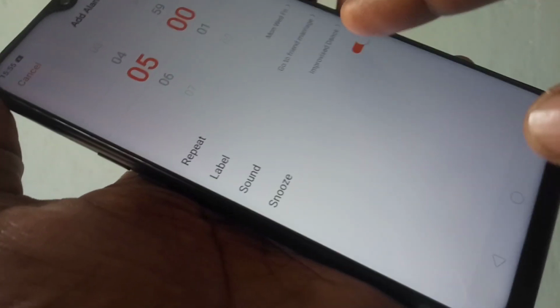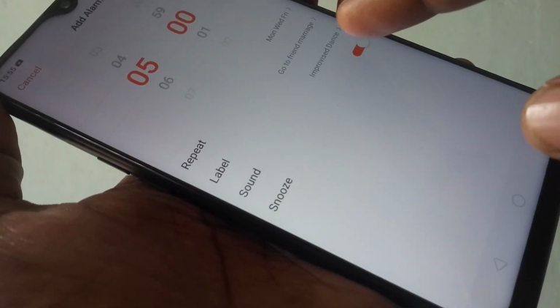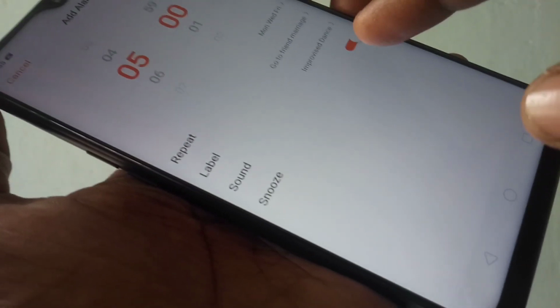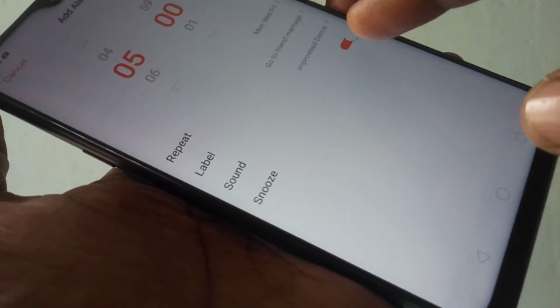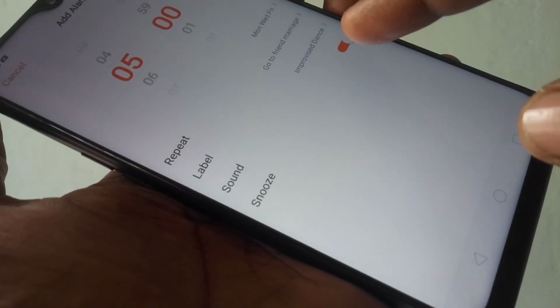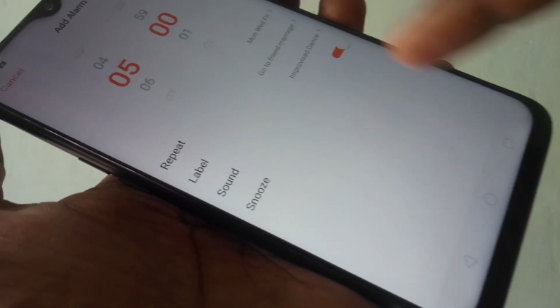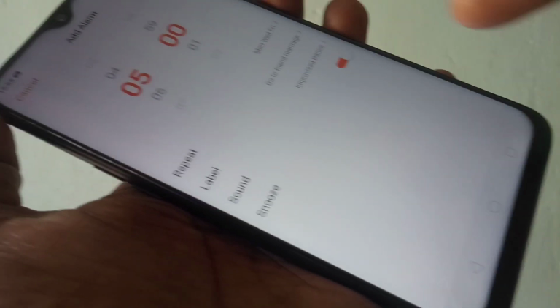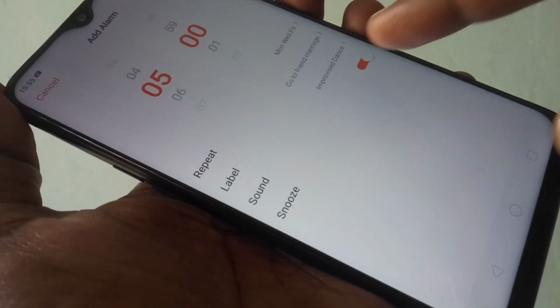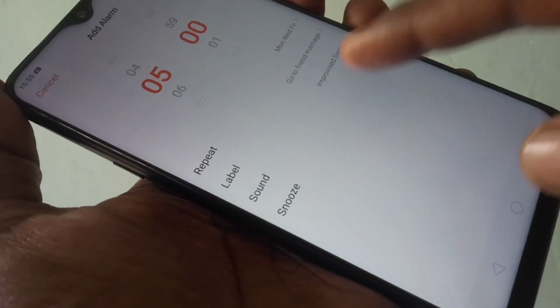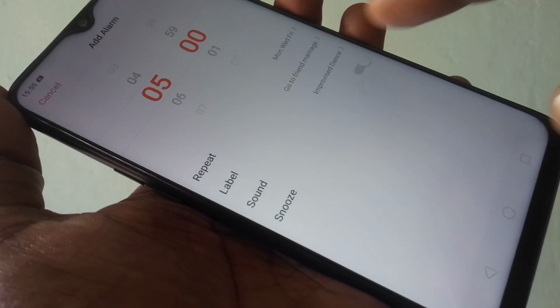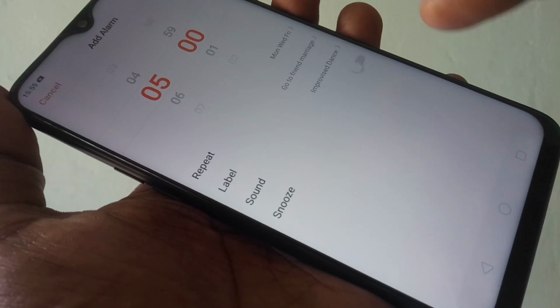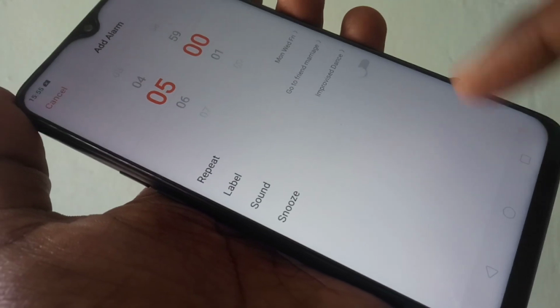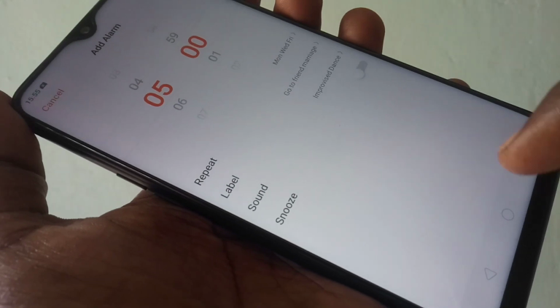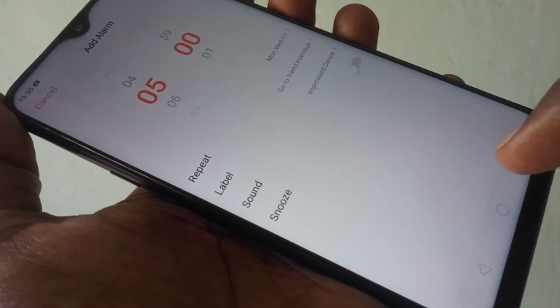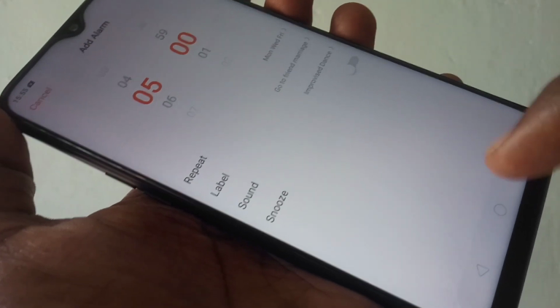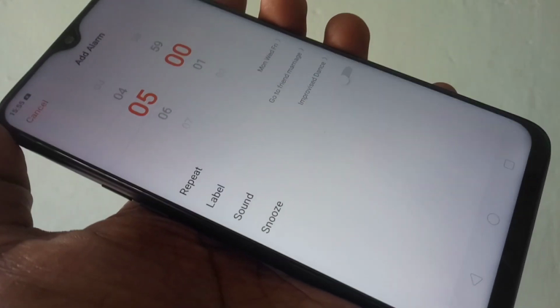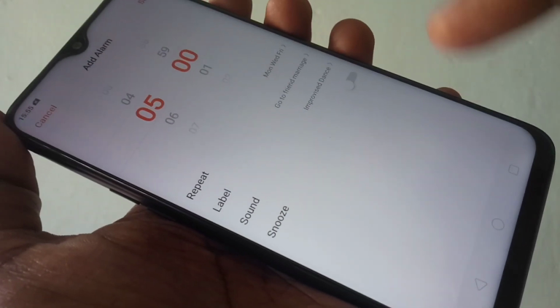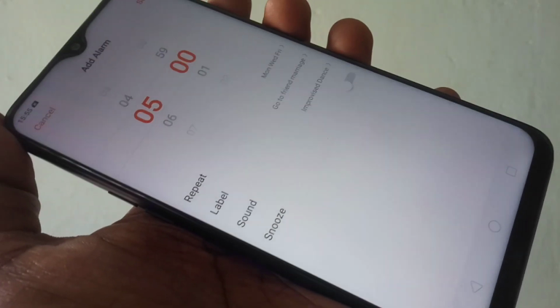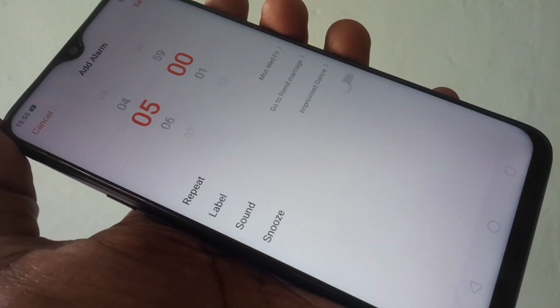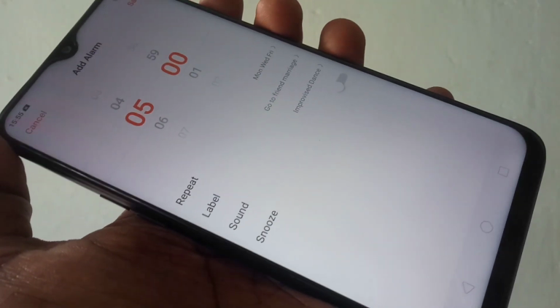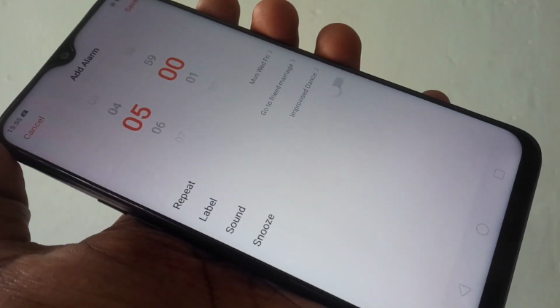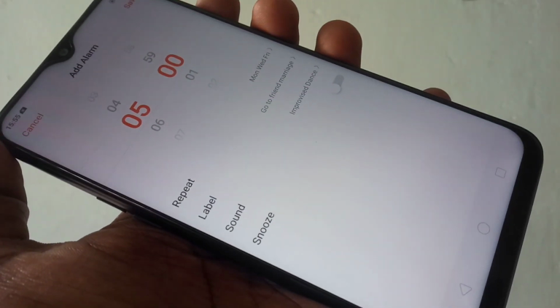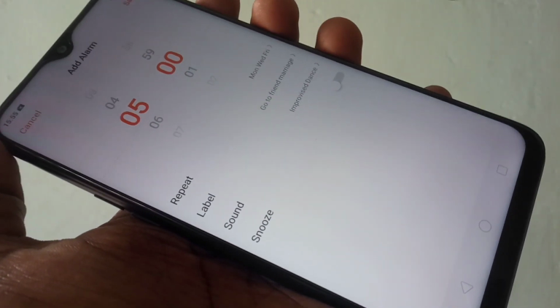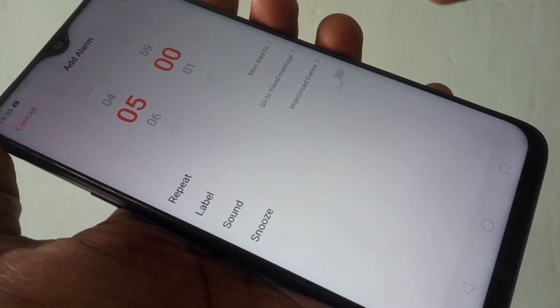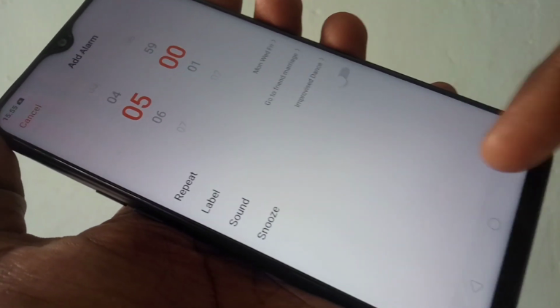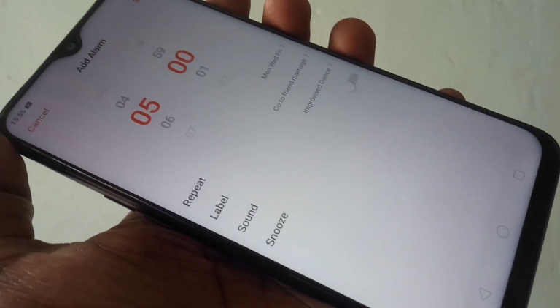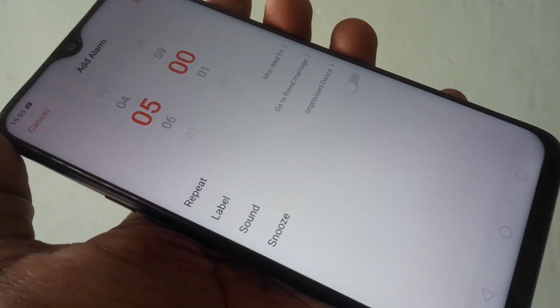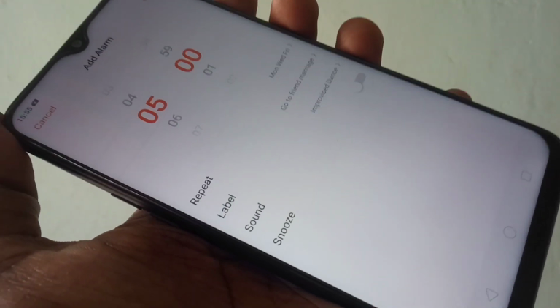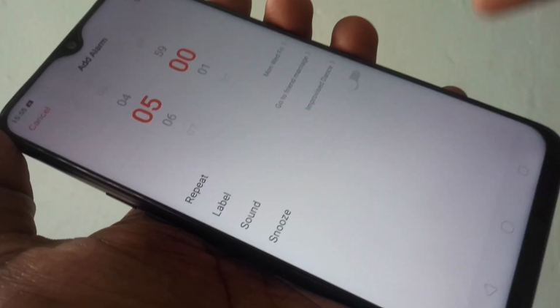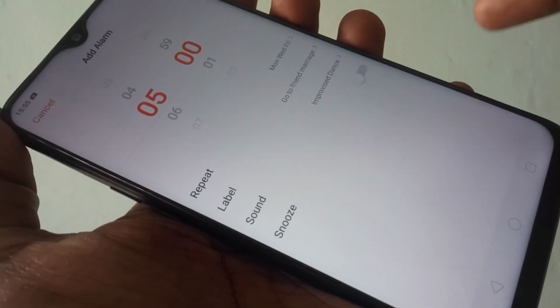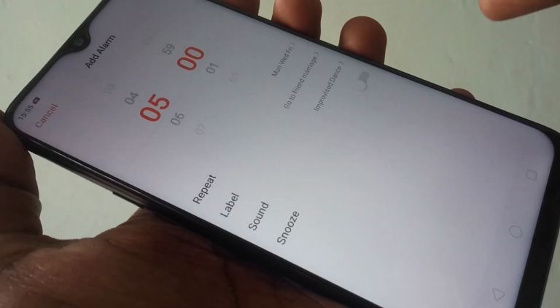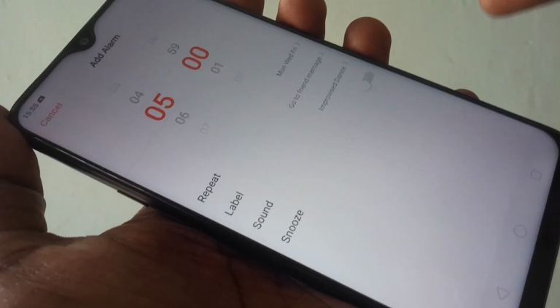The last option is Snooze. If you want to snooze, turn it on; otherwise turn it off.